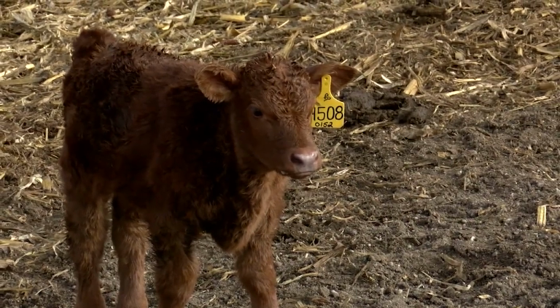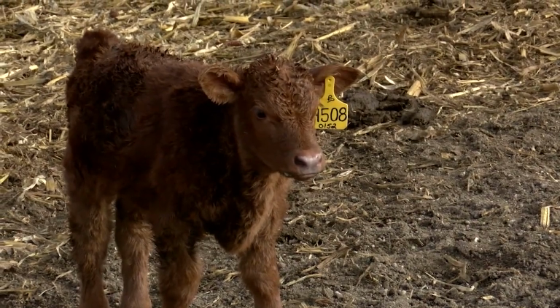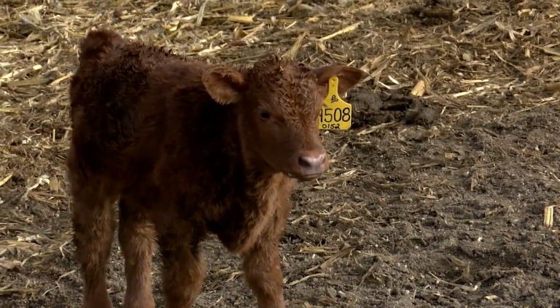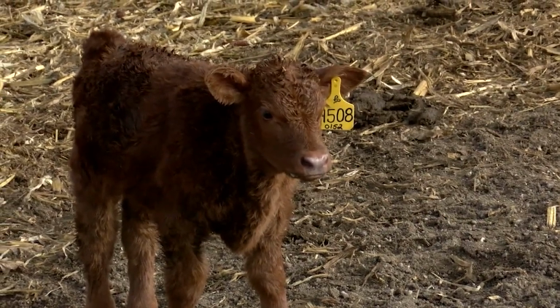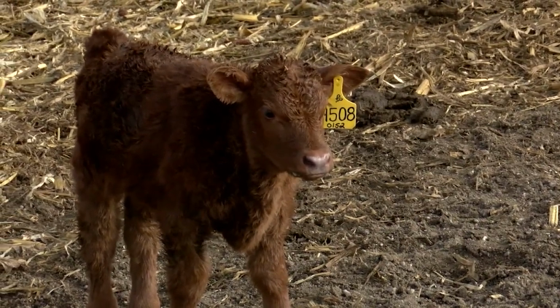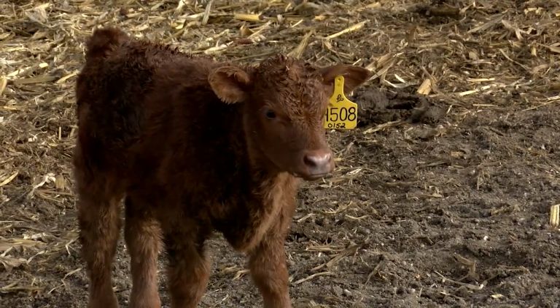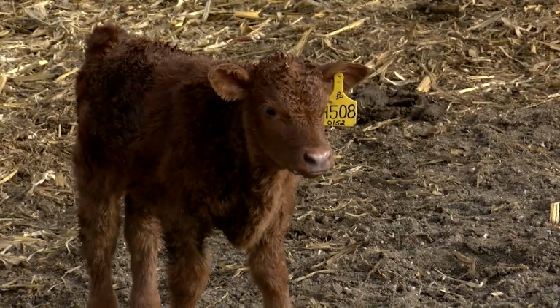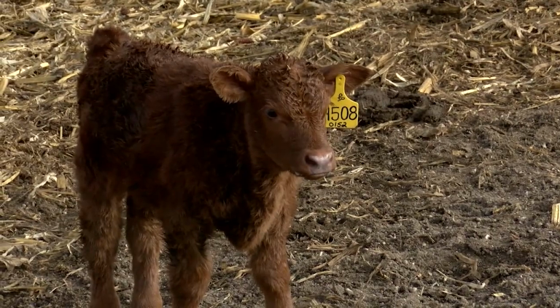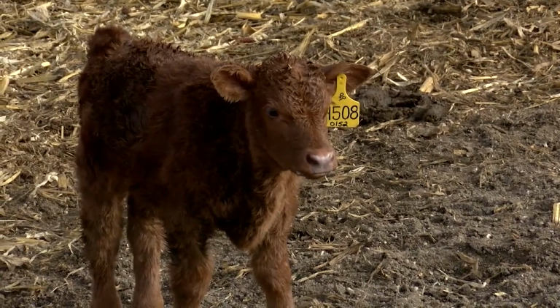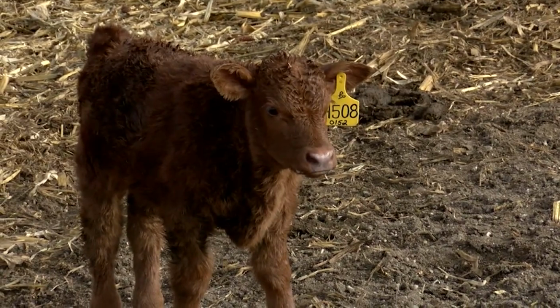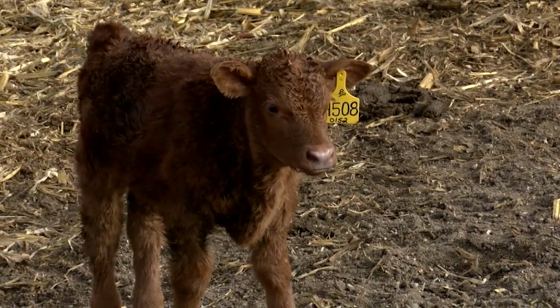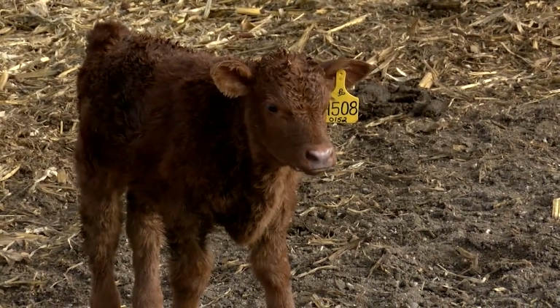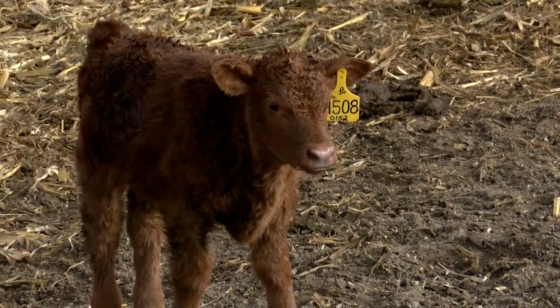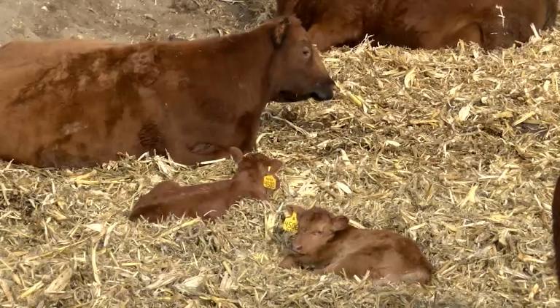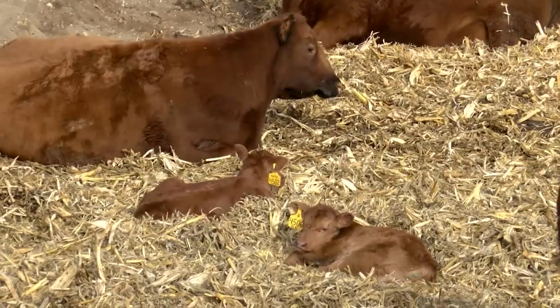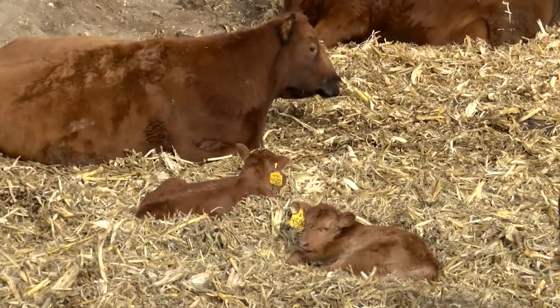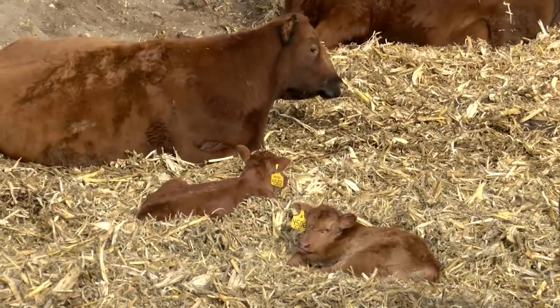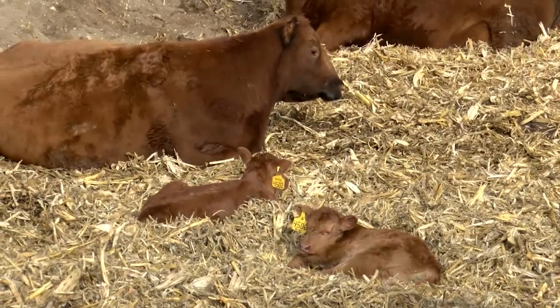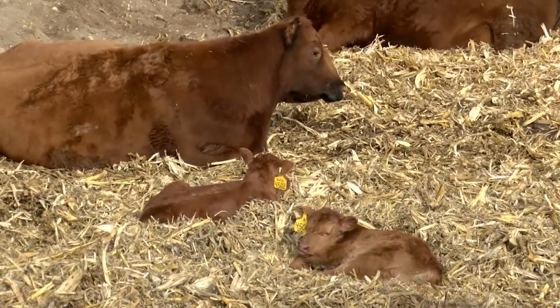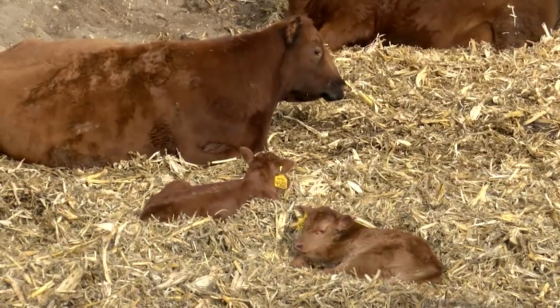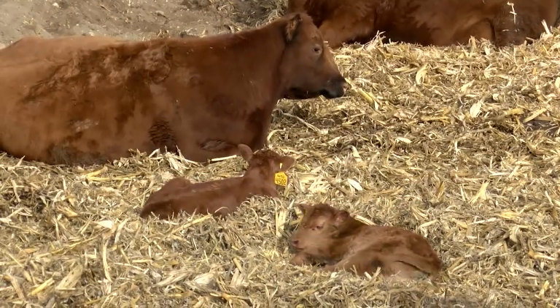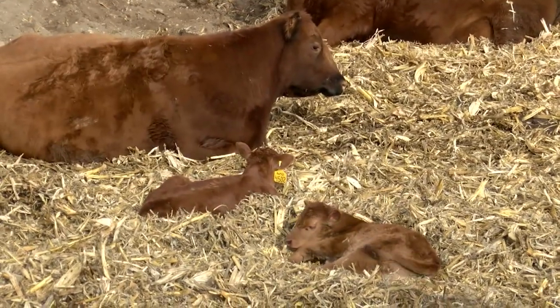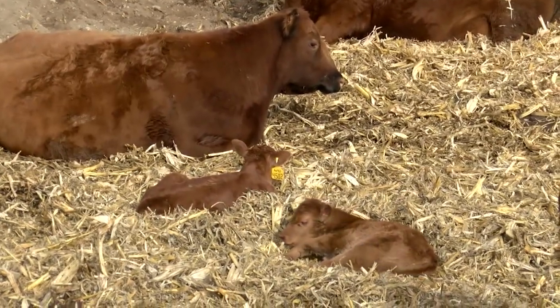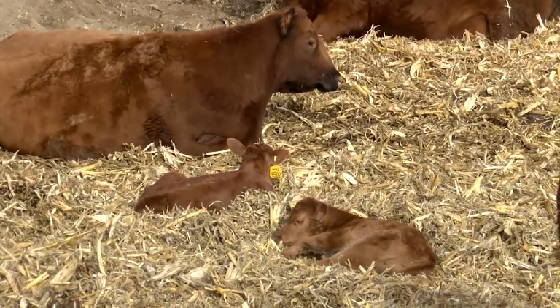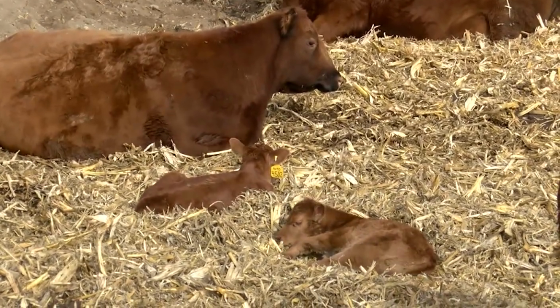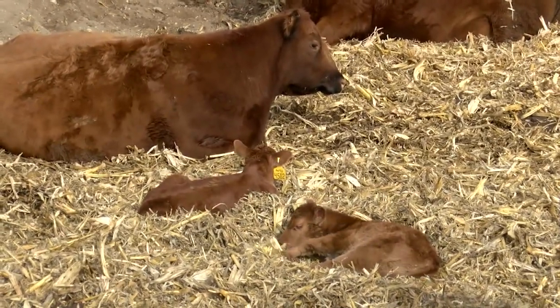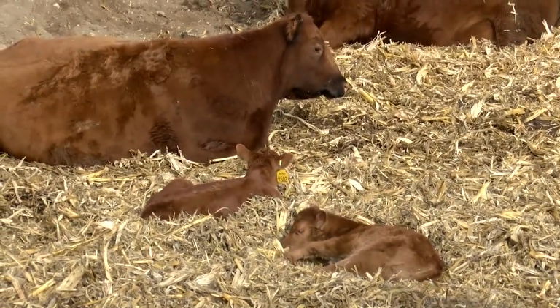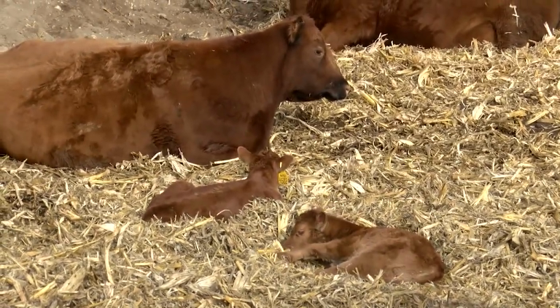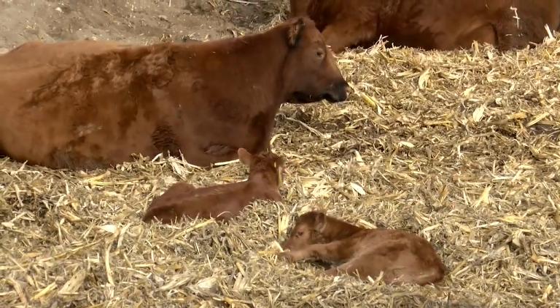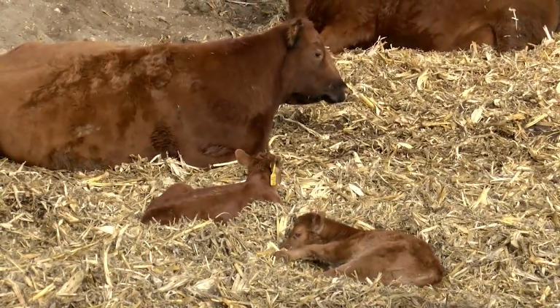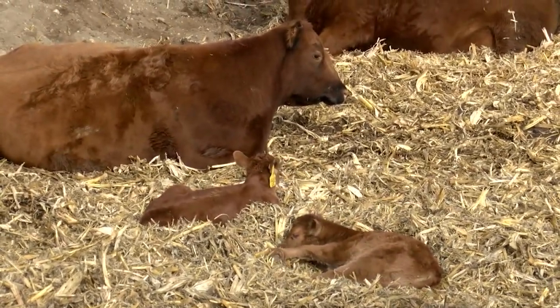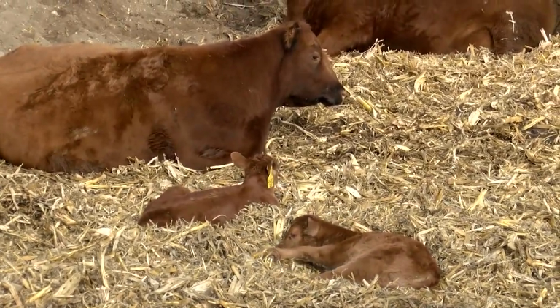They calve out around 180 cows, but hope to grow to 250 head in the coming years.